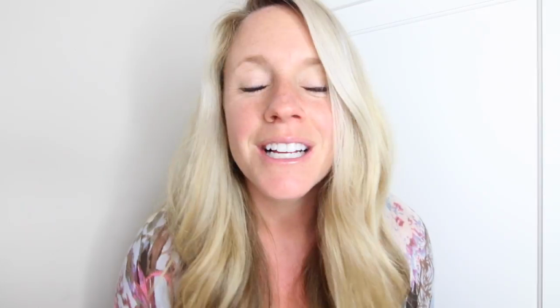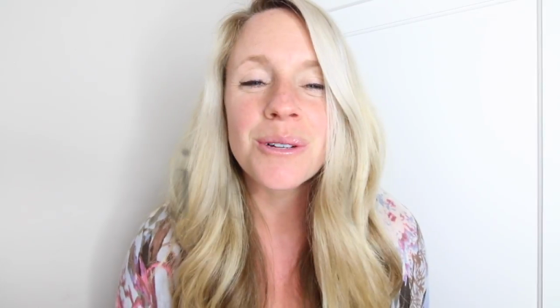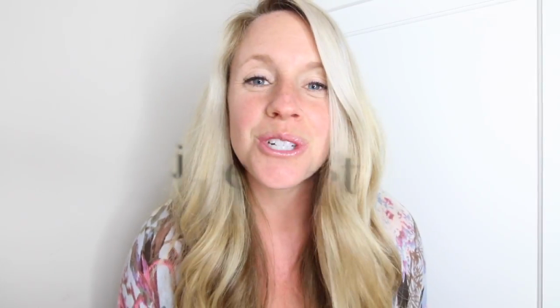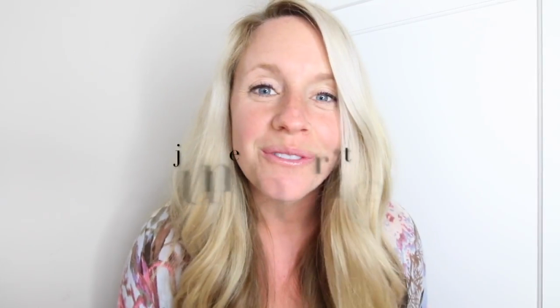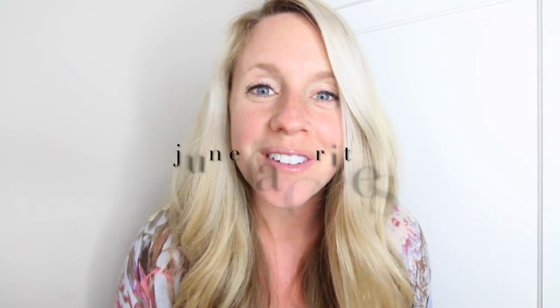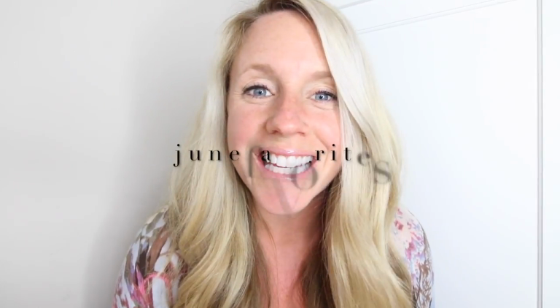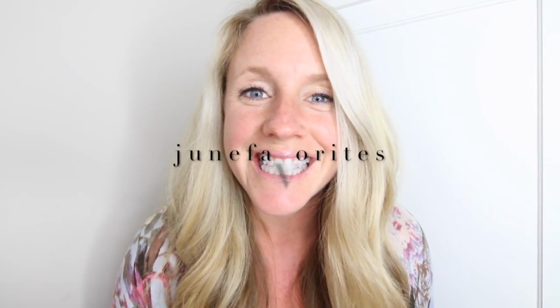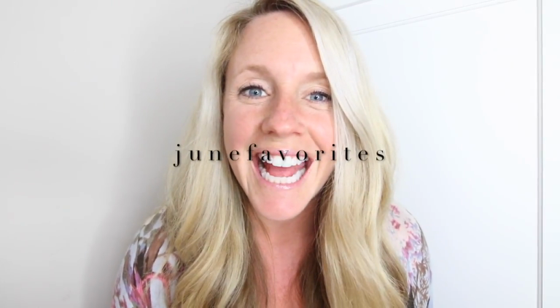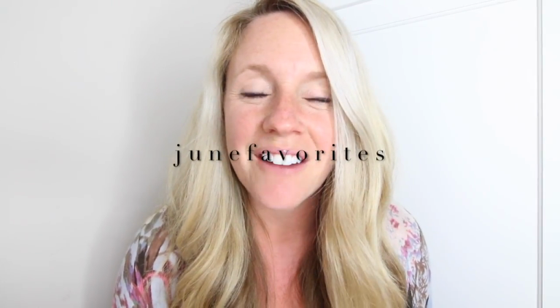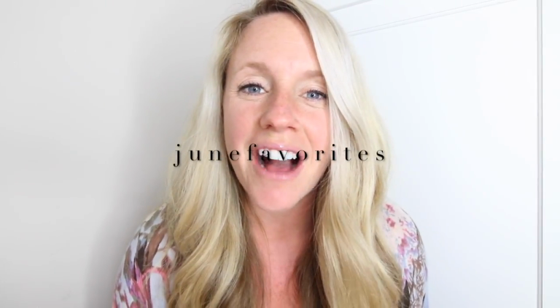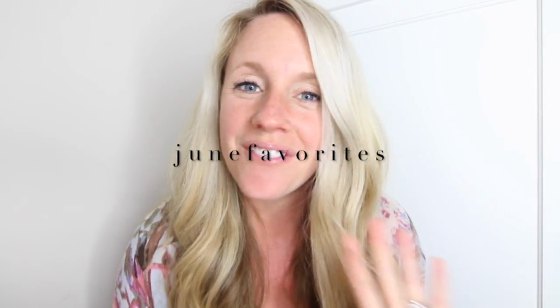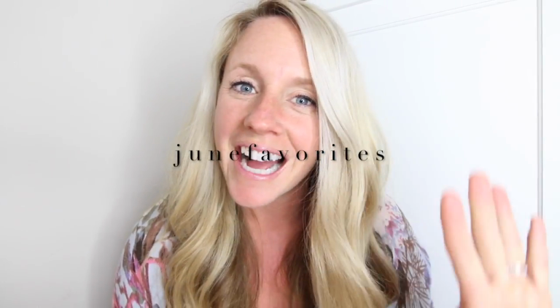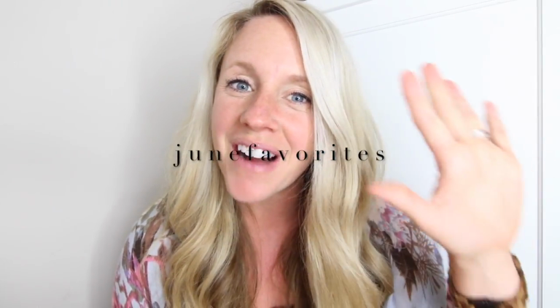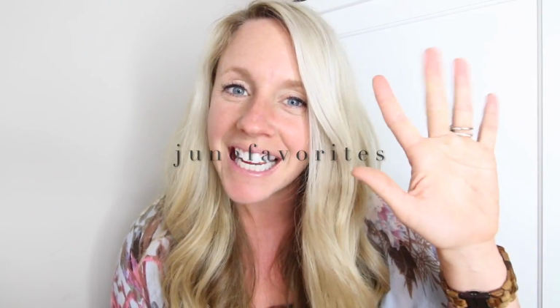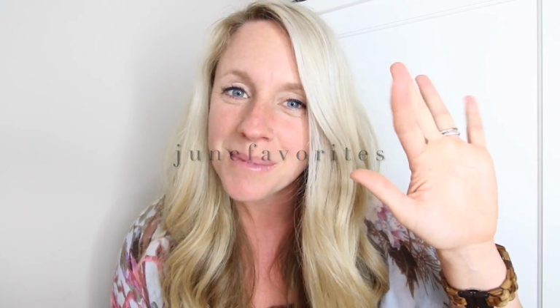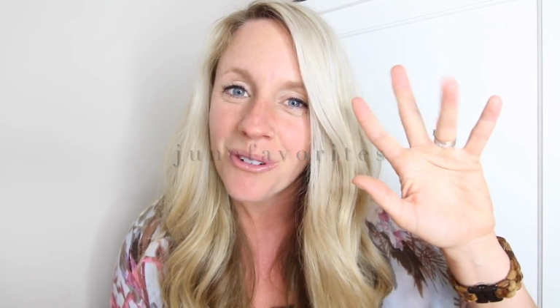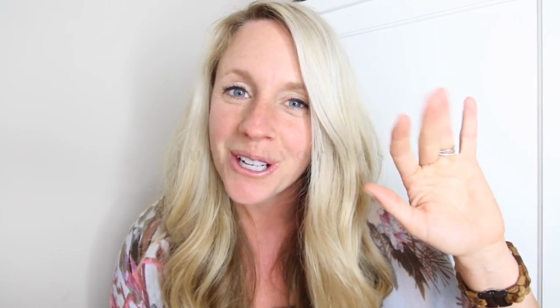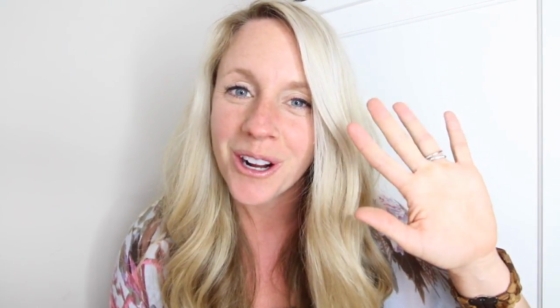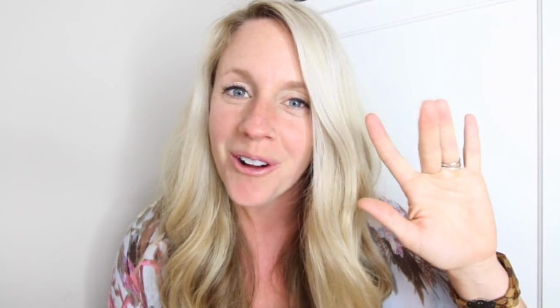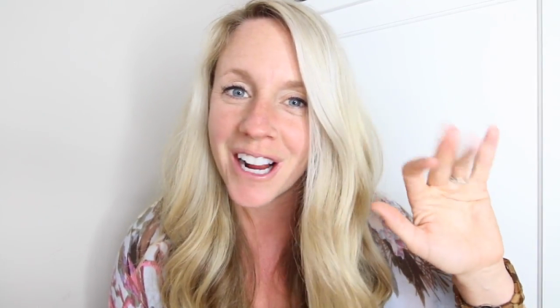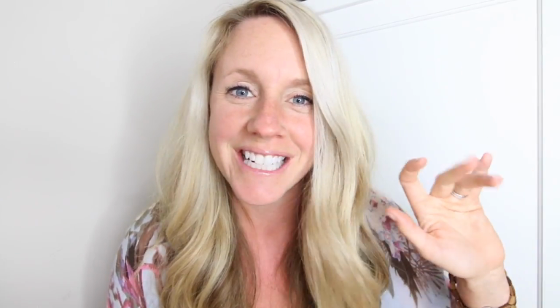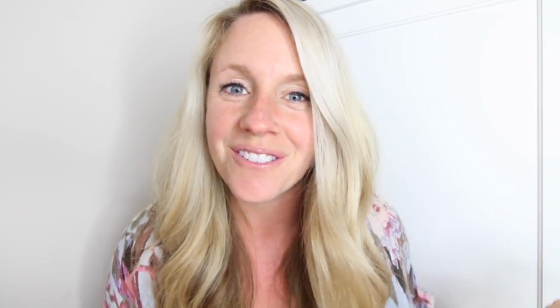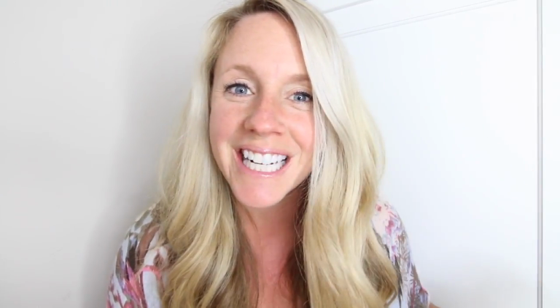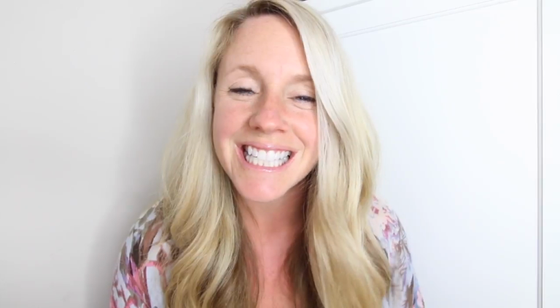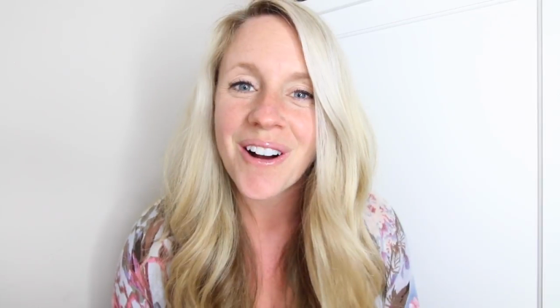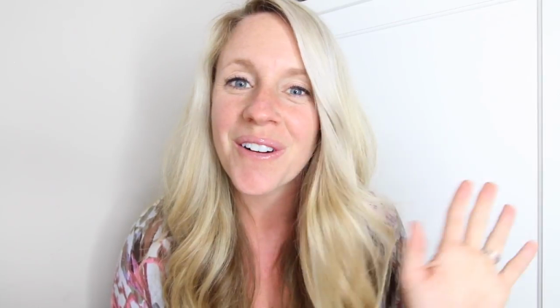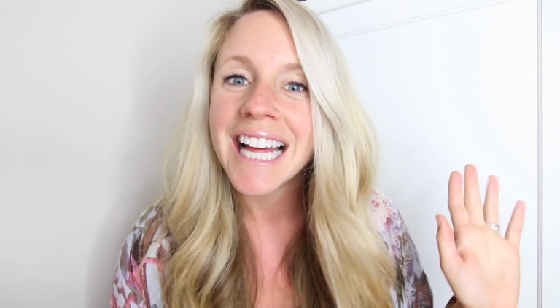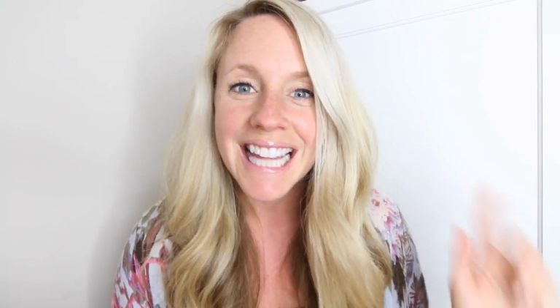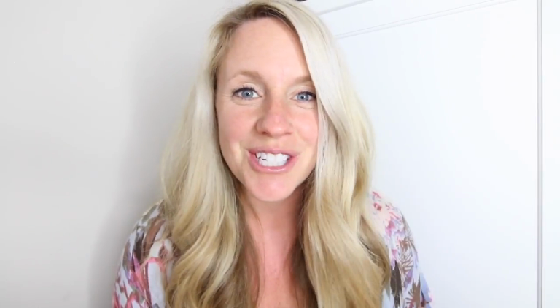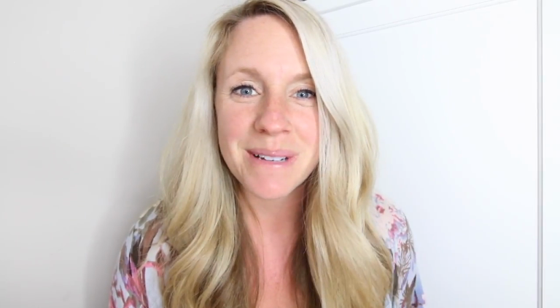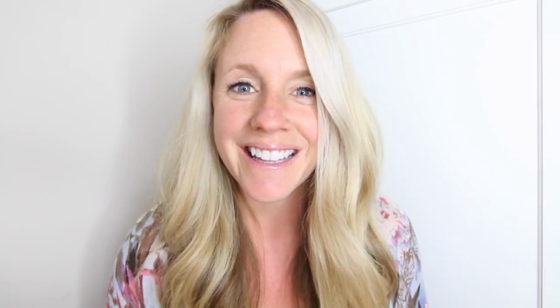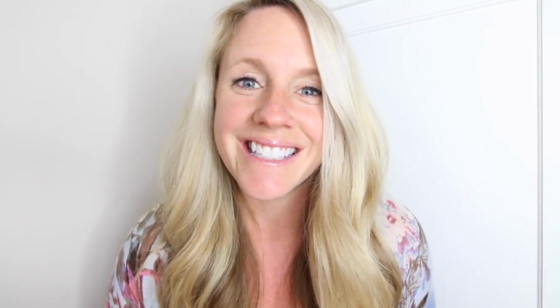So June favorite things today. I've got five items for you. They're all very different, so let's jump into this.